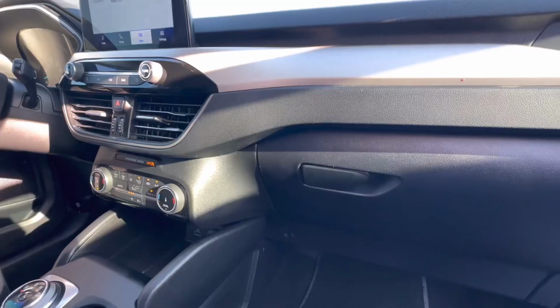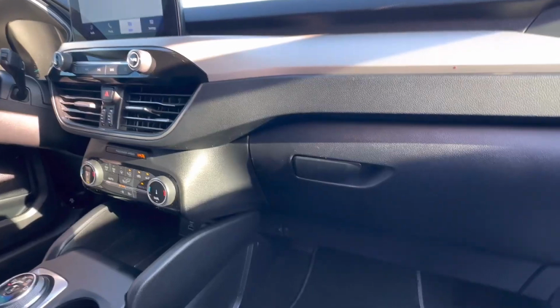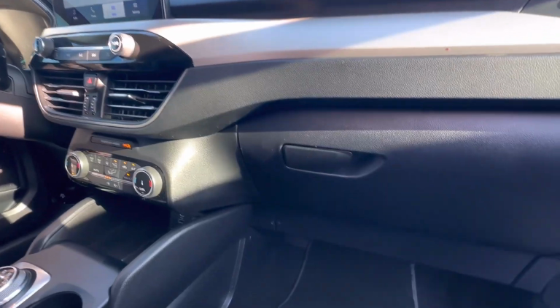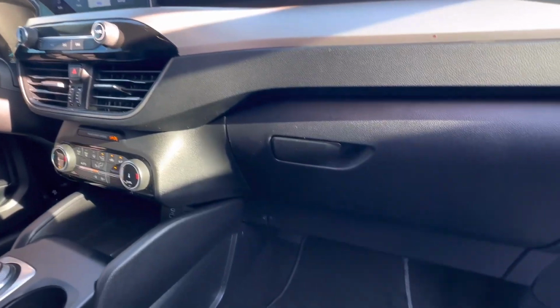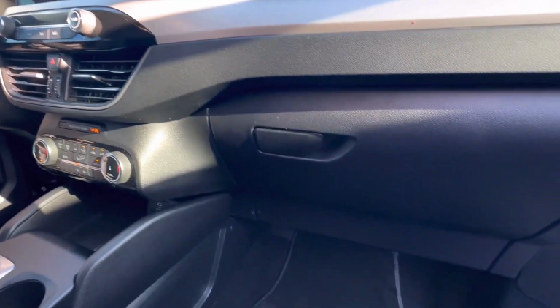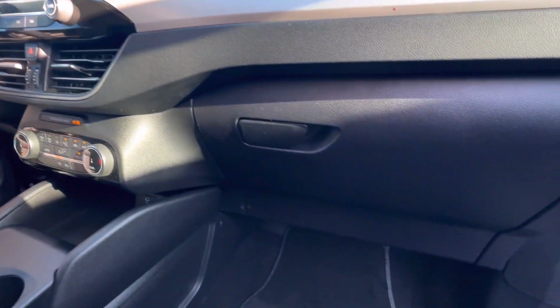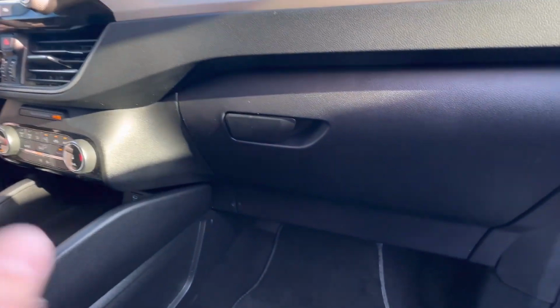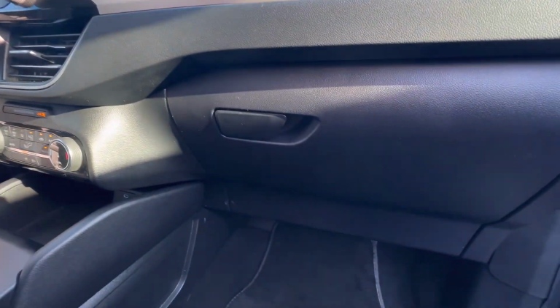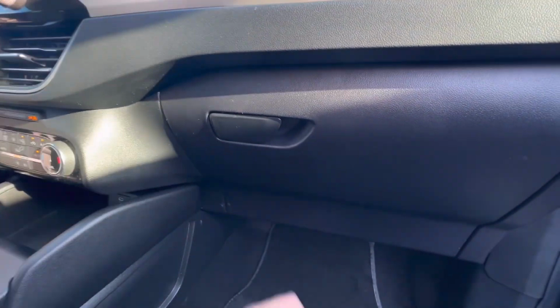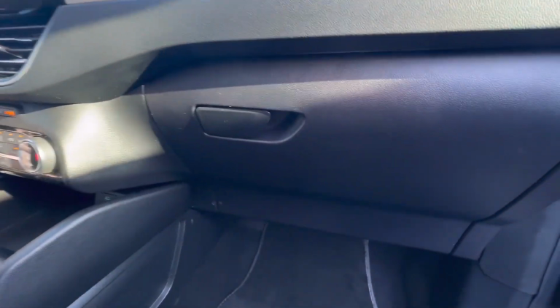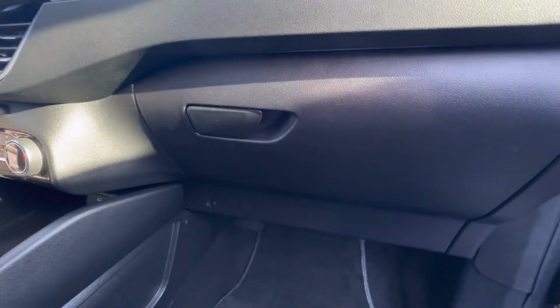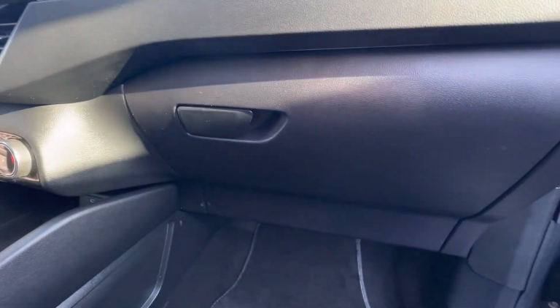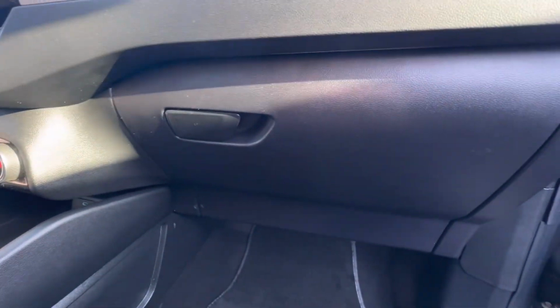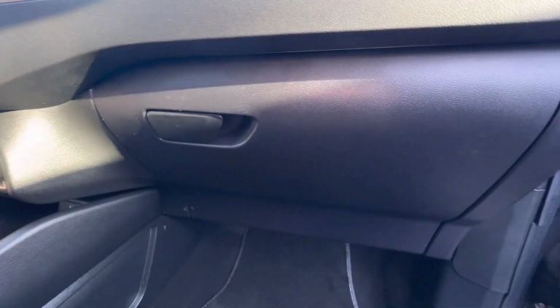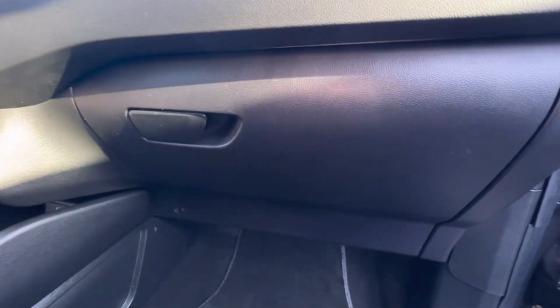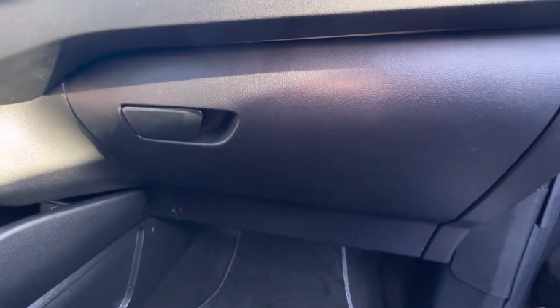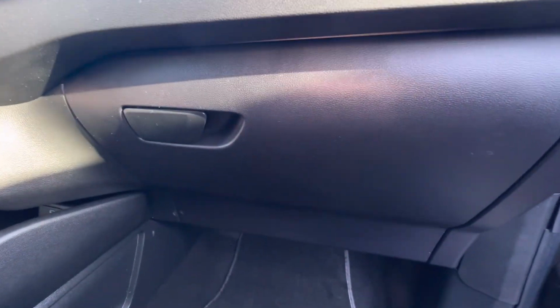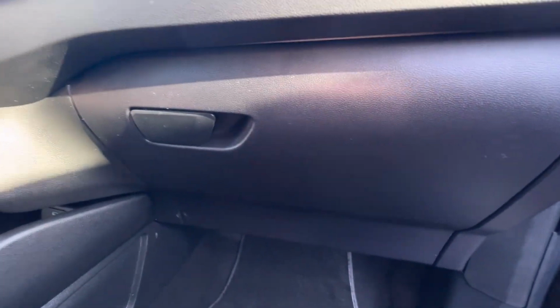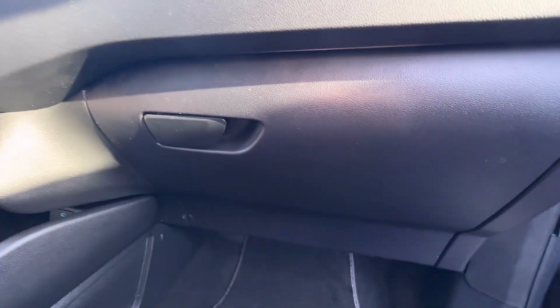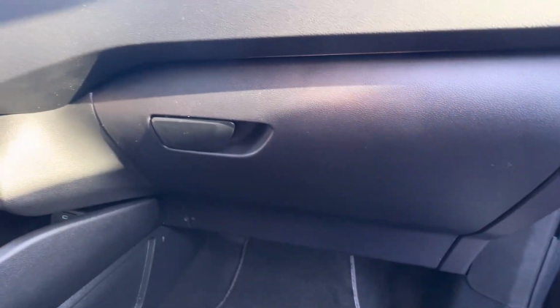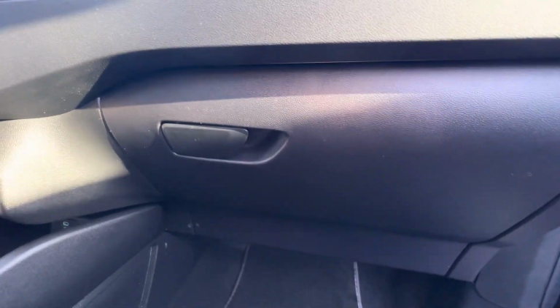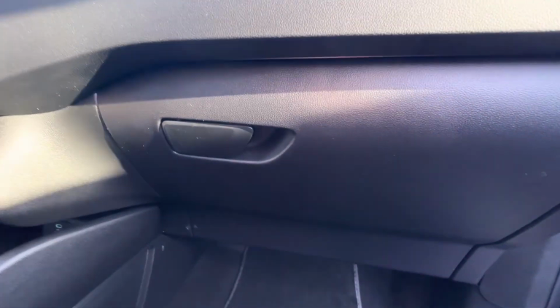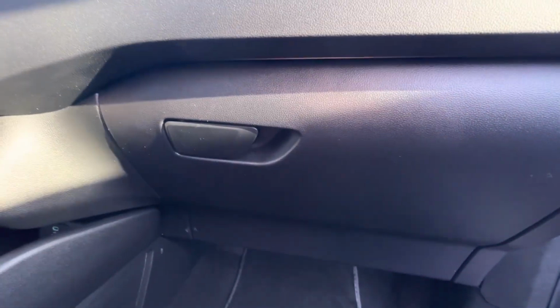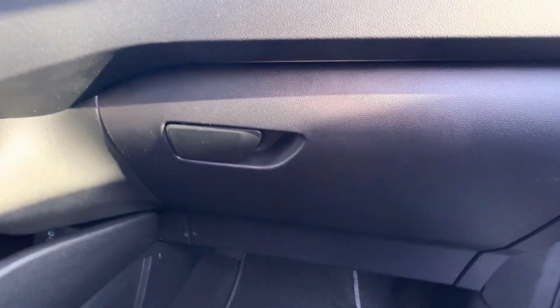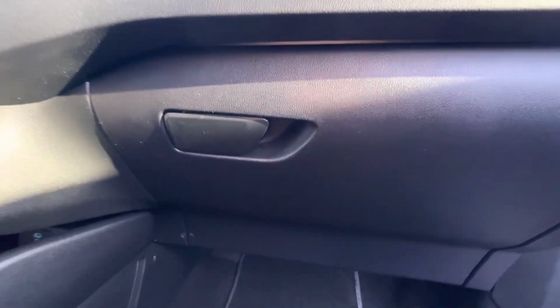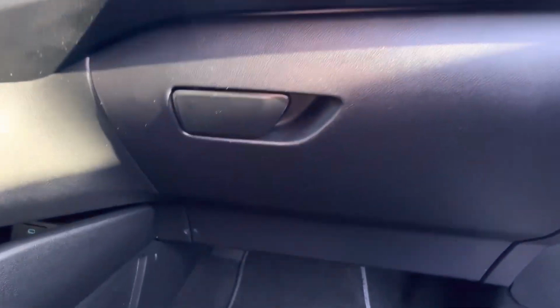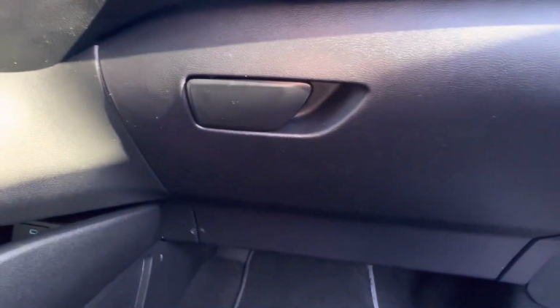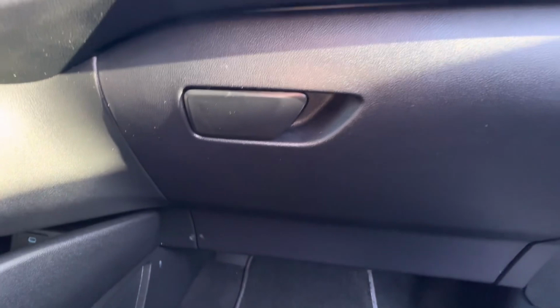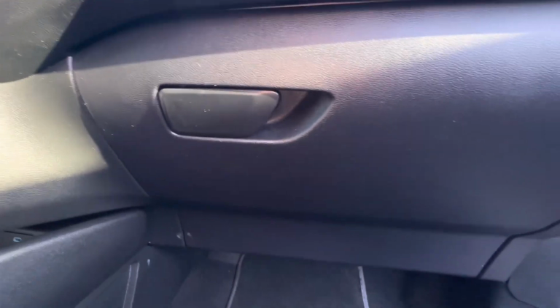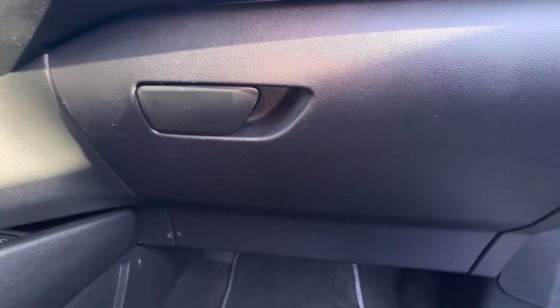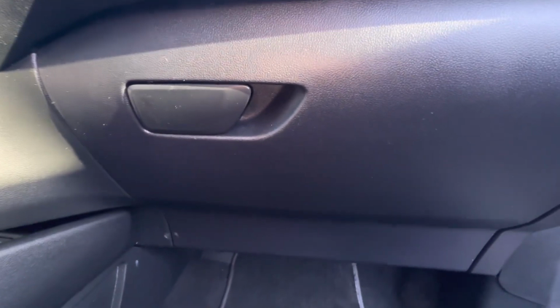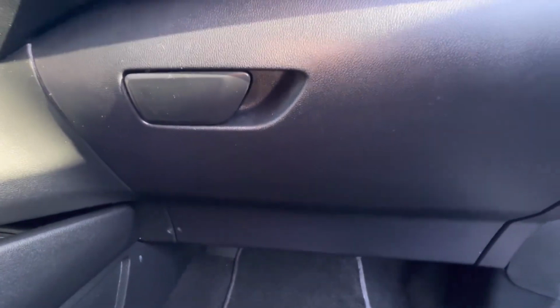What's going on everyone? Got a 2022 Ford Escape. We're going to check the cabin filter today and I'm going to show you how to get to it.